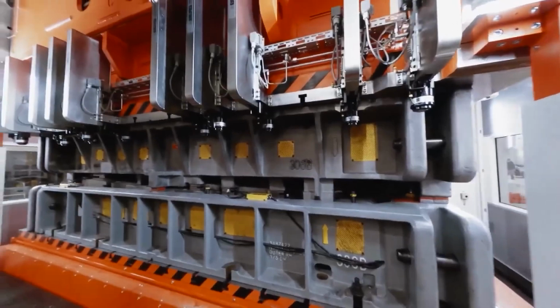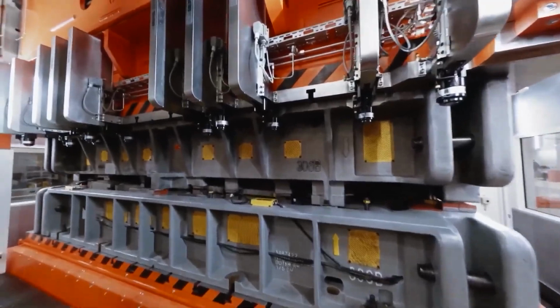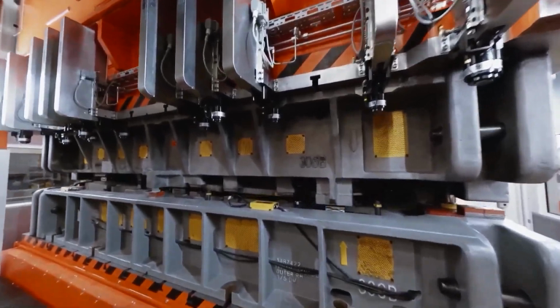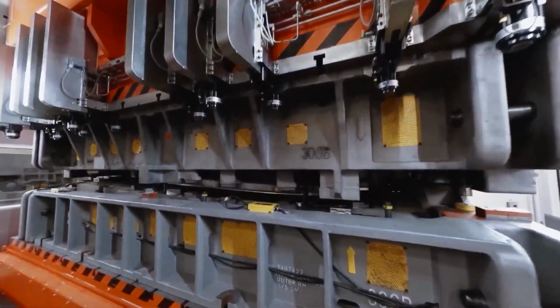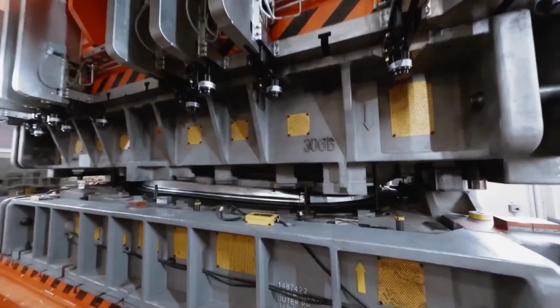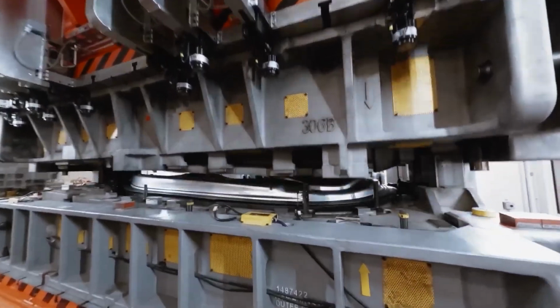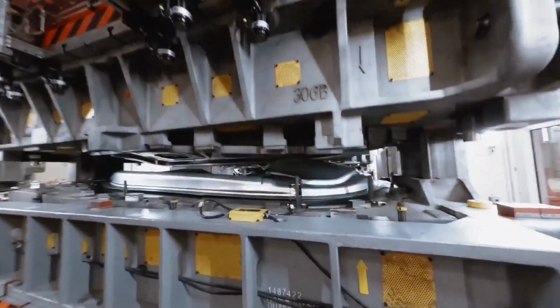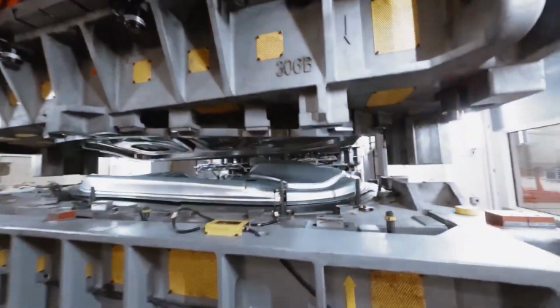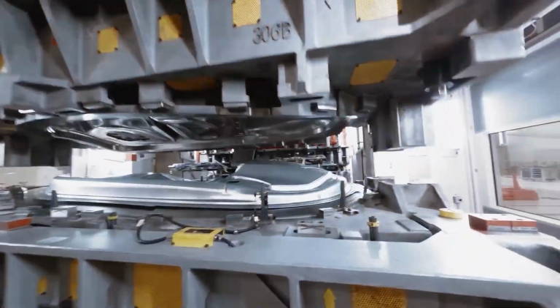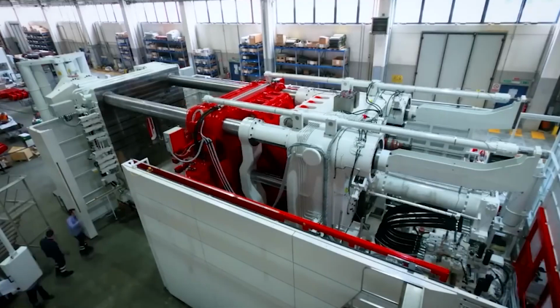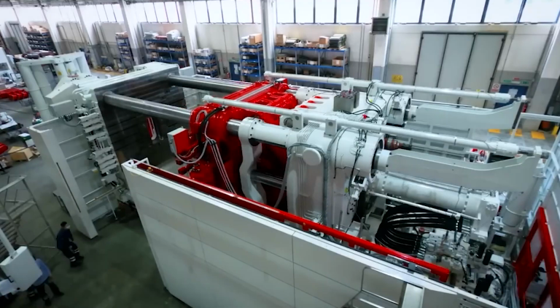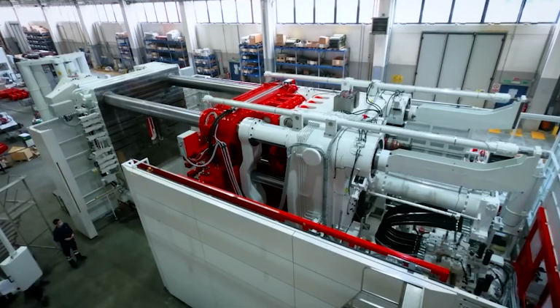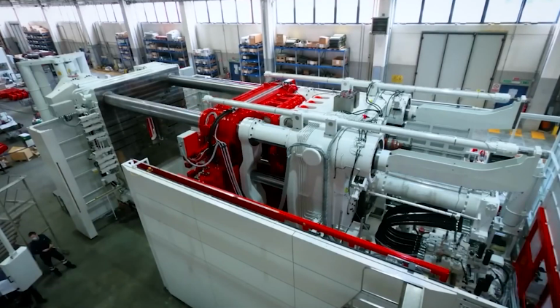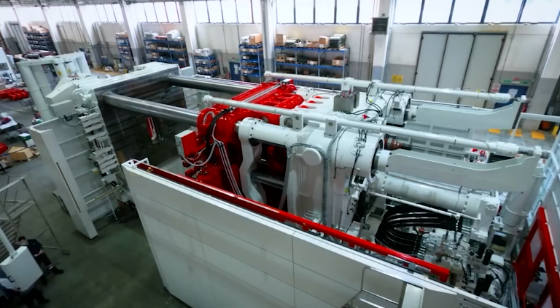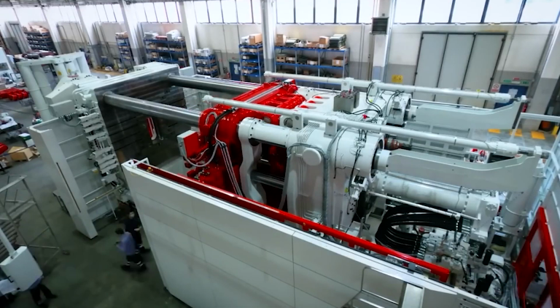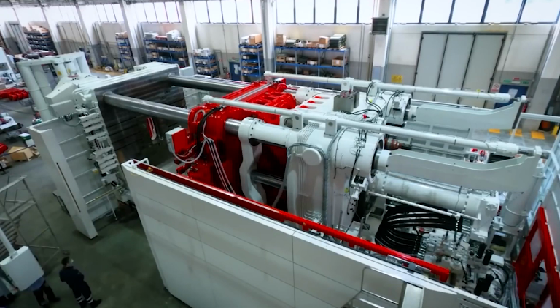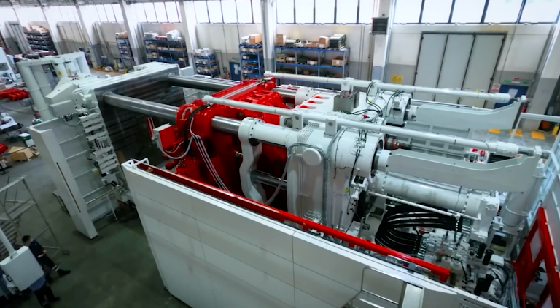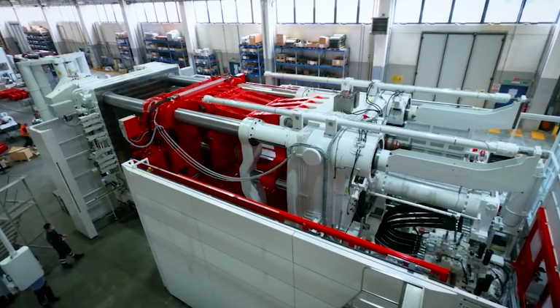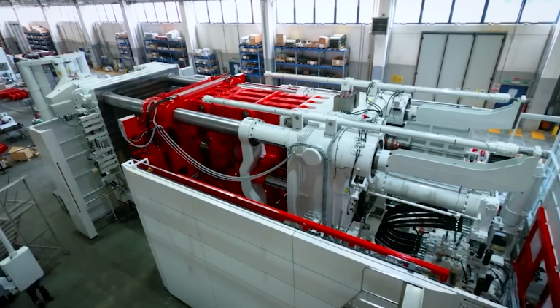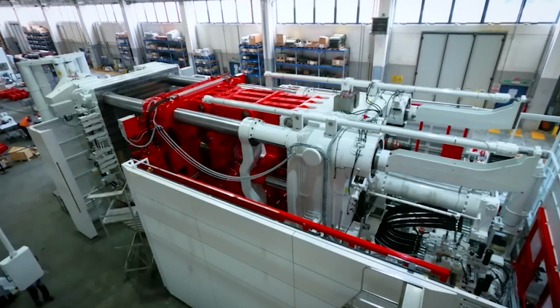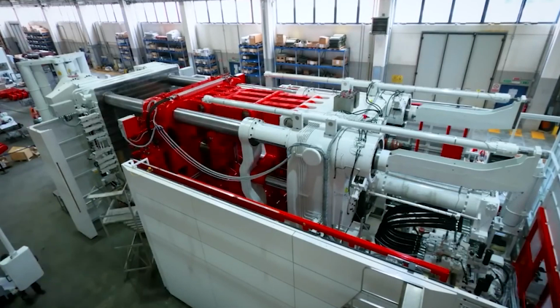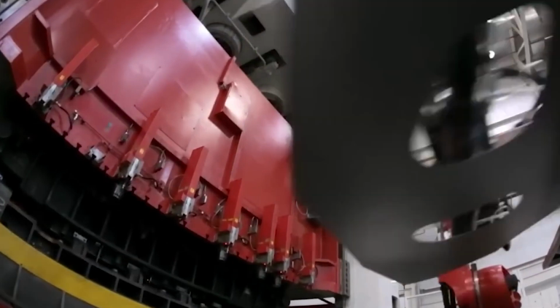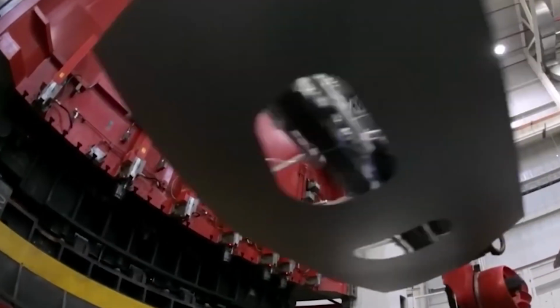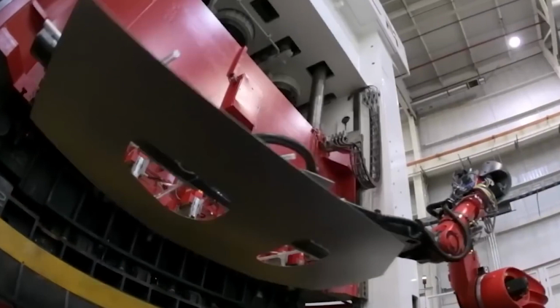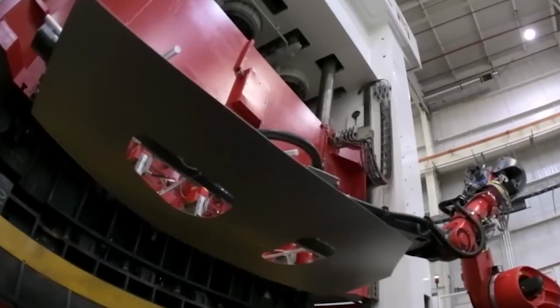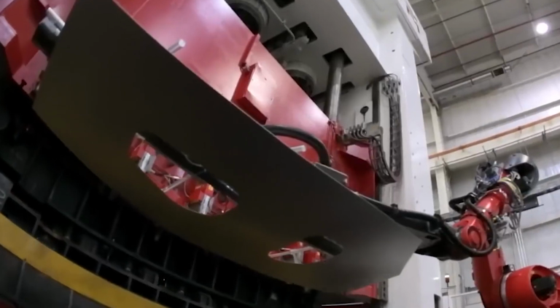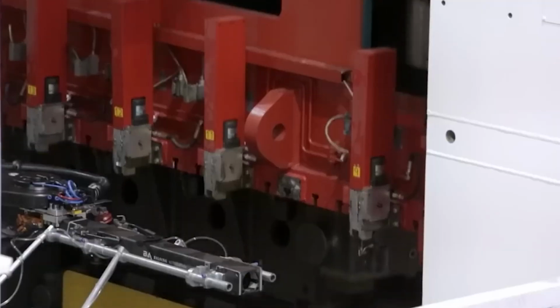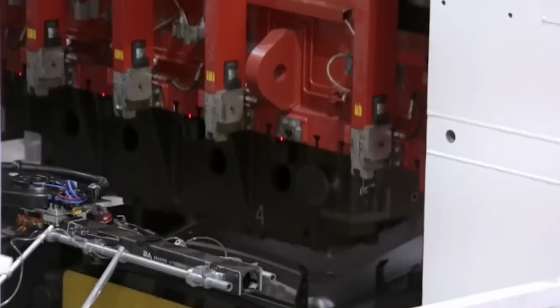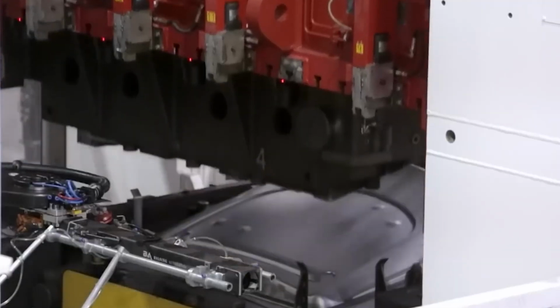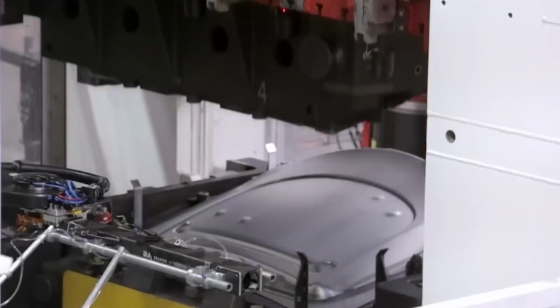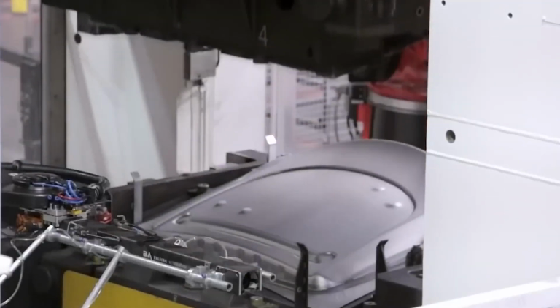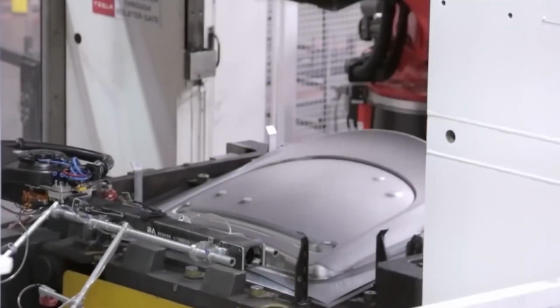Hey everyone, it's time to get excited, because today we're talking about Tesla's Gigapress. Why is it considered Tesla's secret weapon?